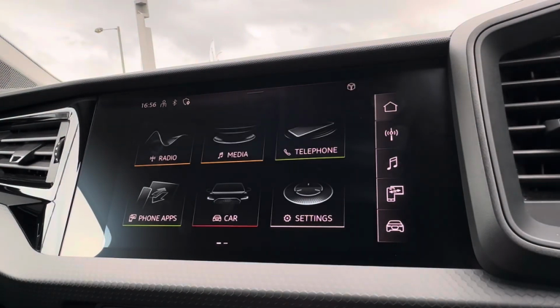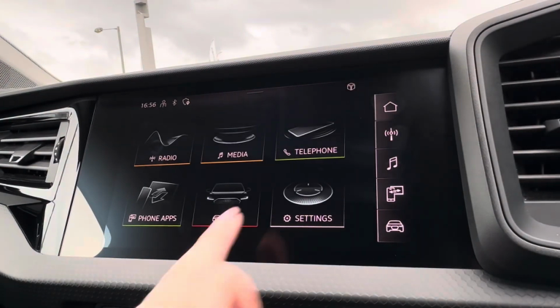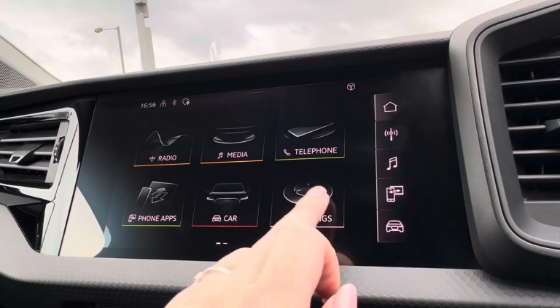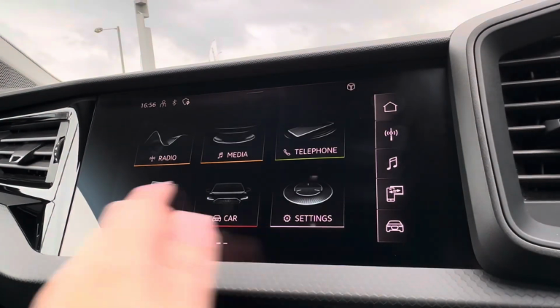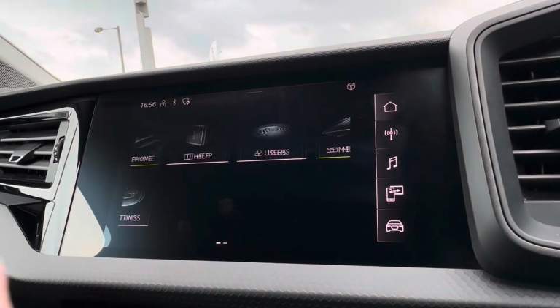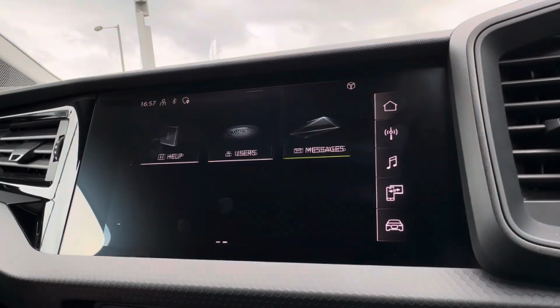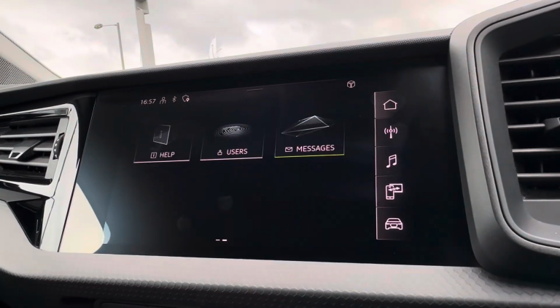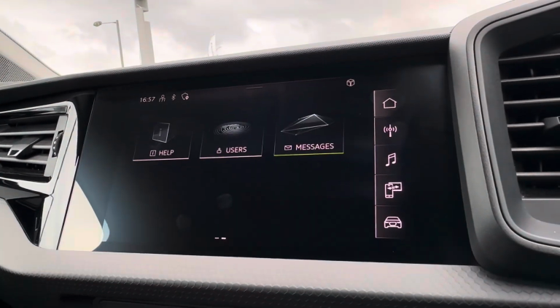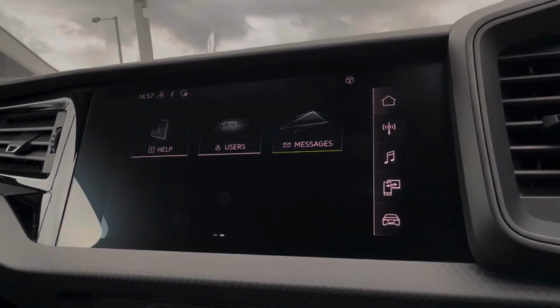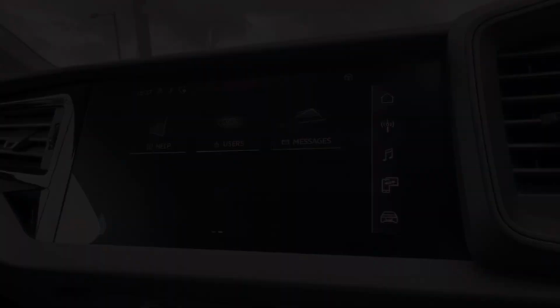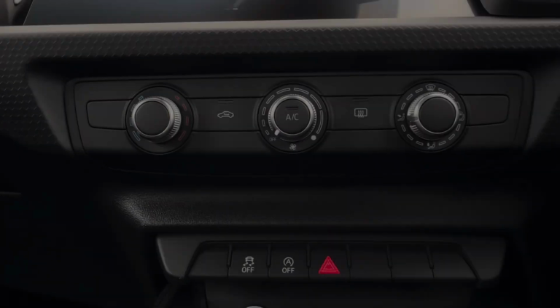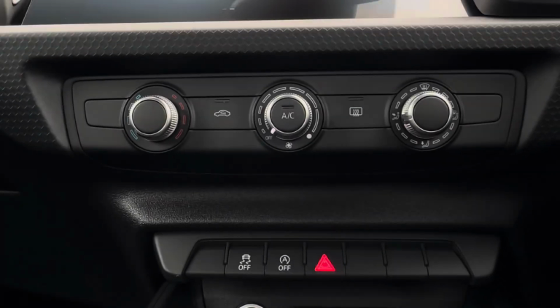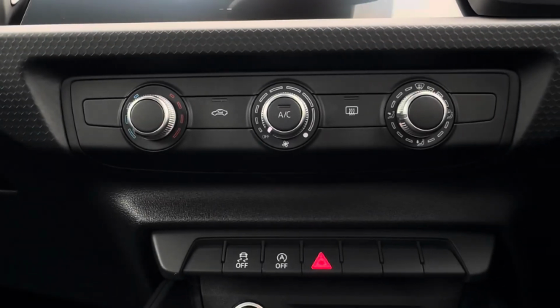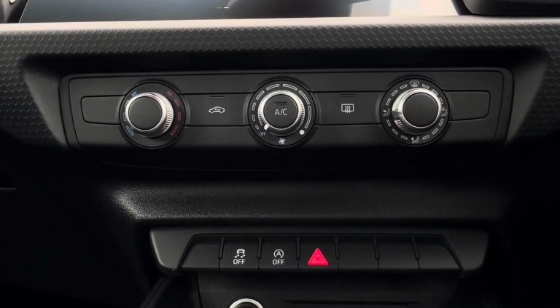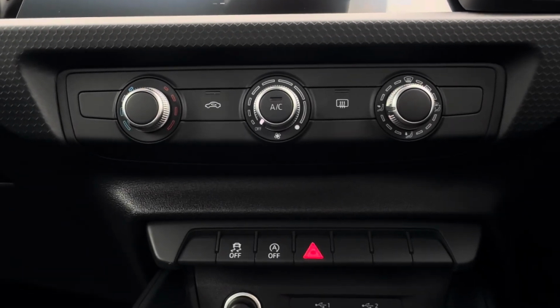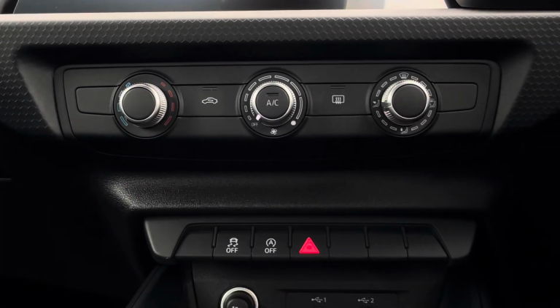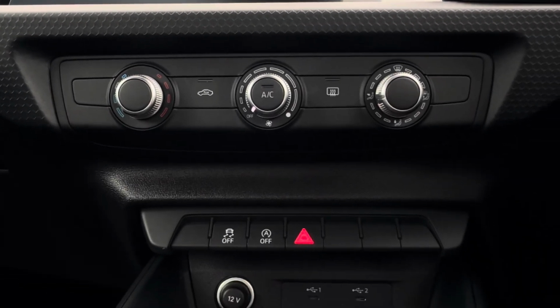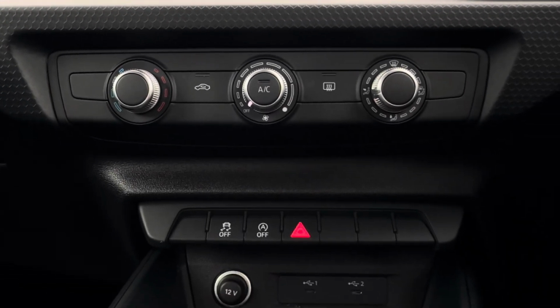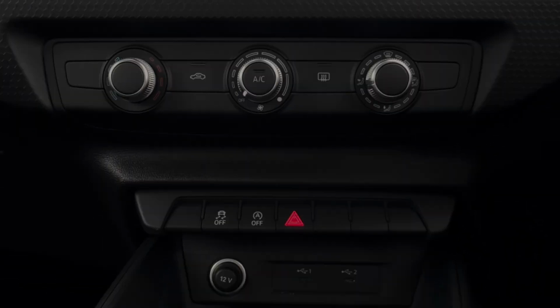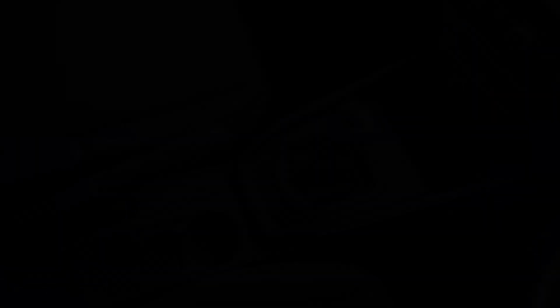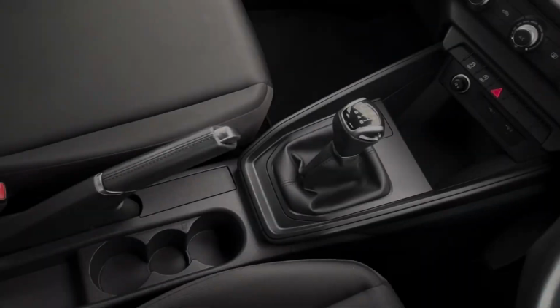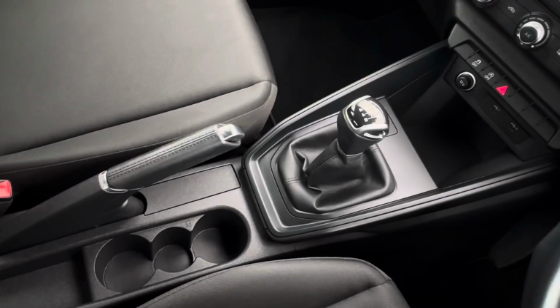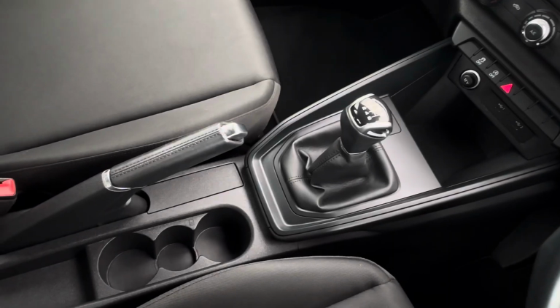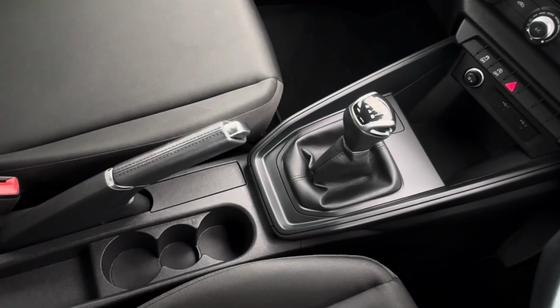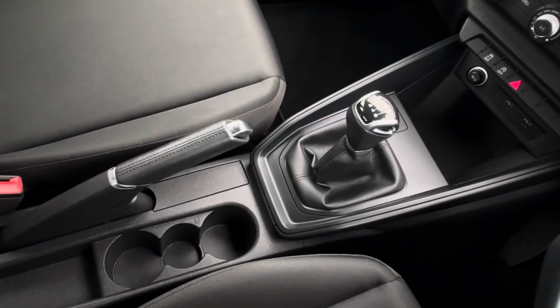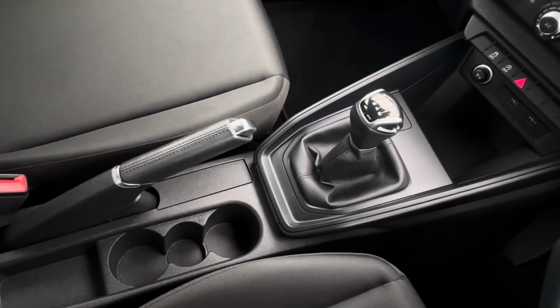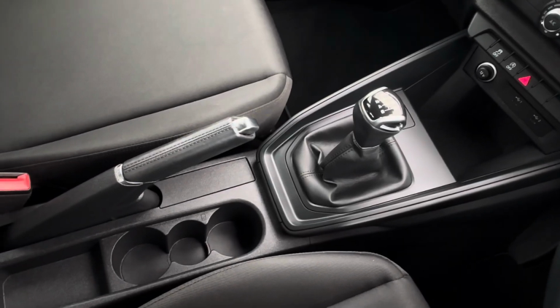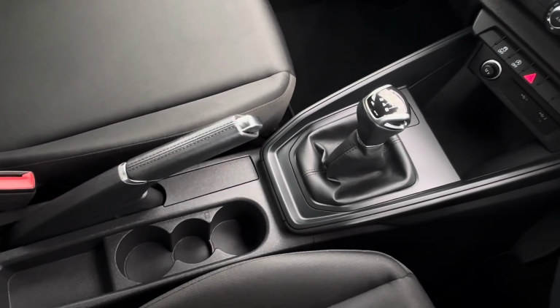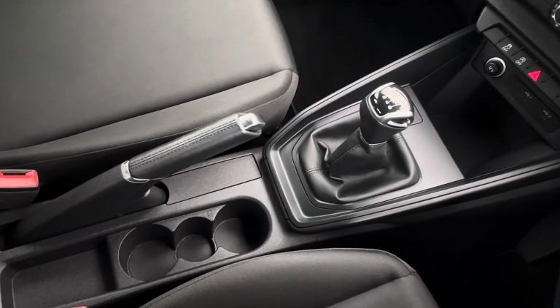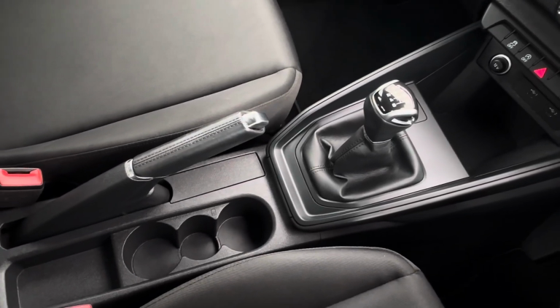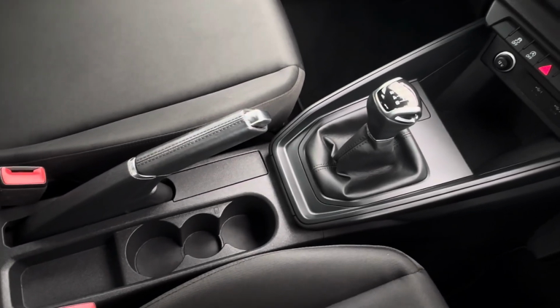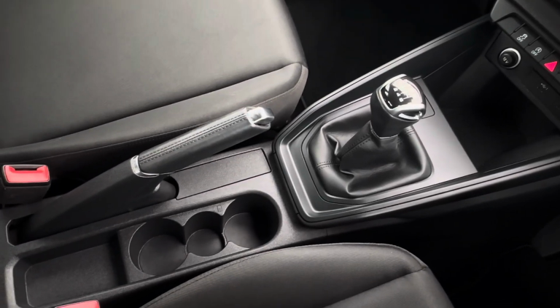This is followed just below by your main climate options, handy charging pocket and central cup holders.